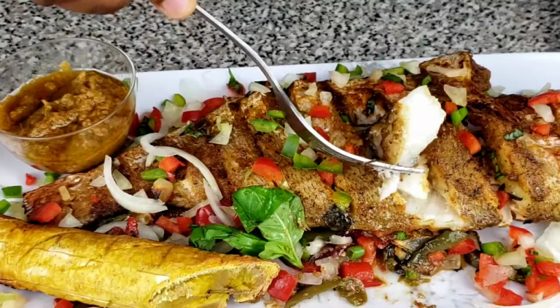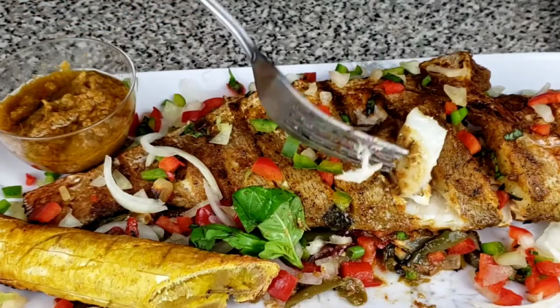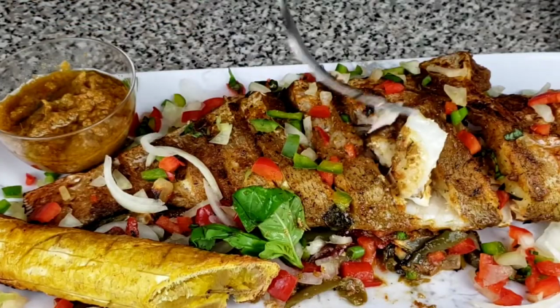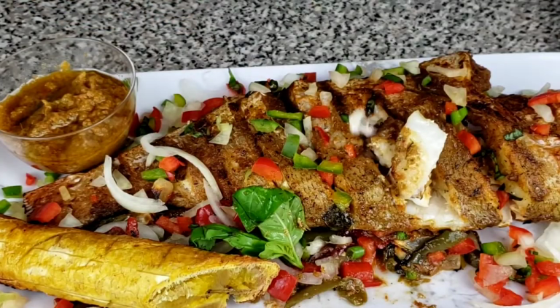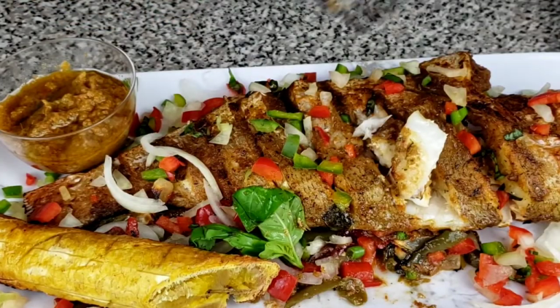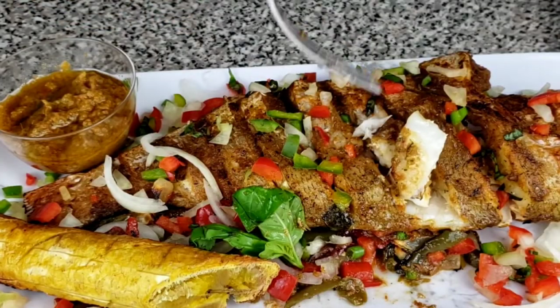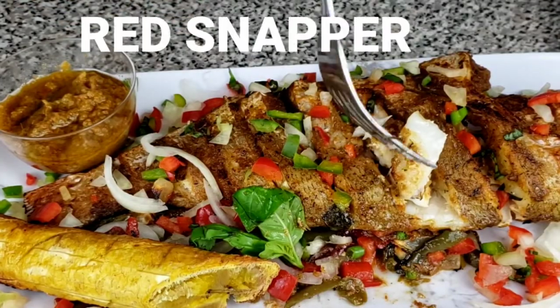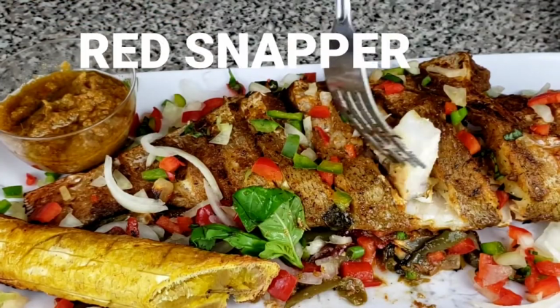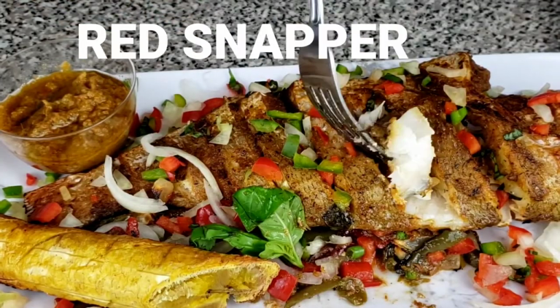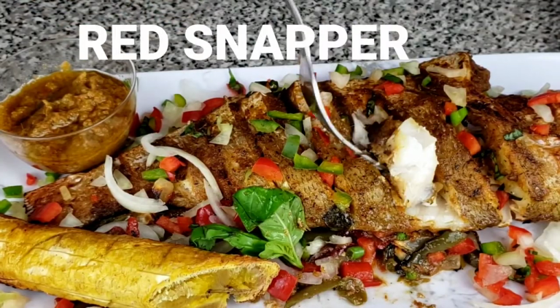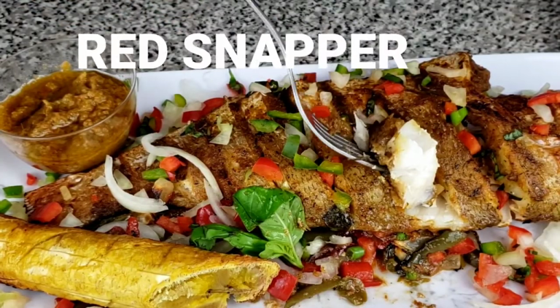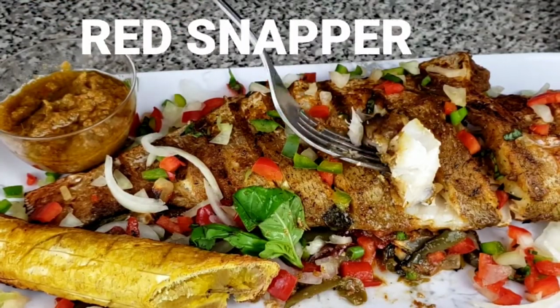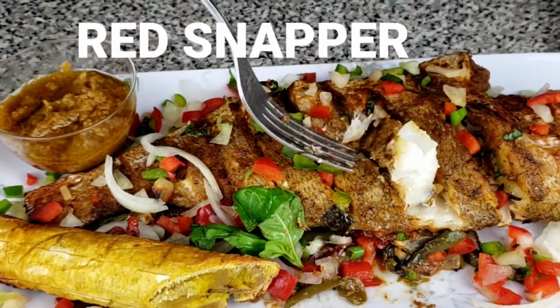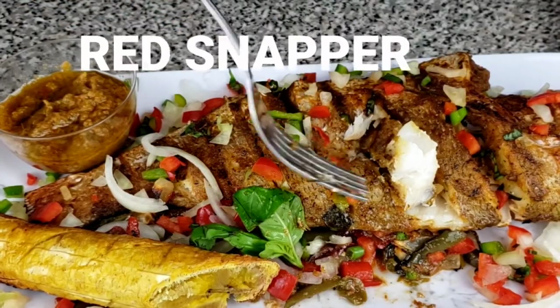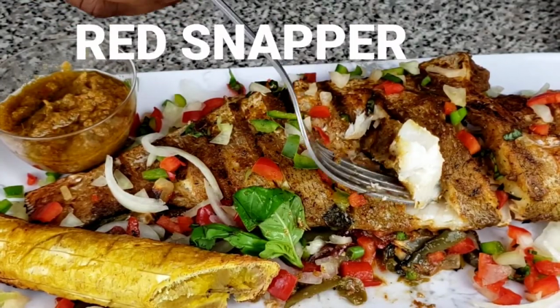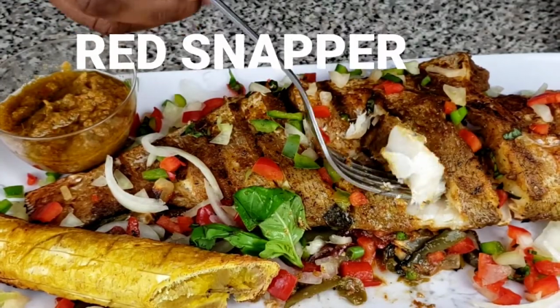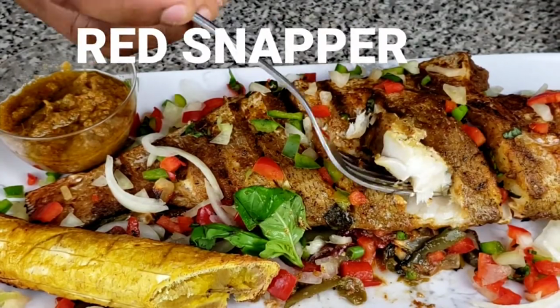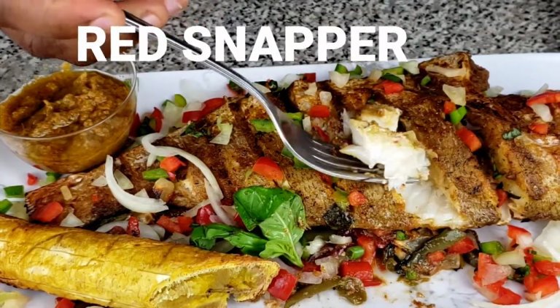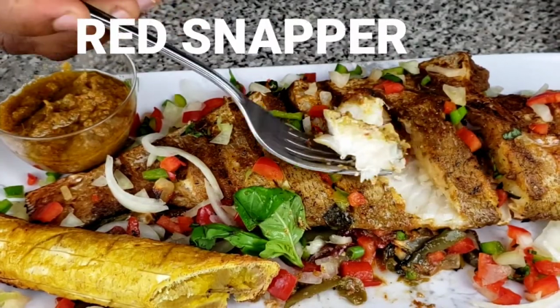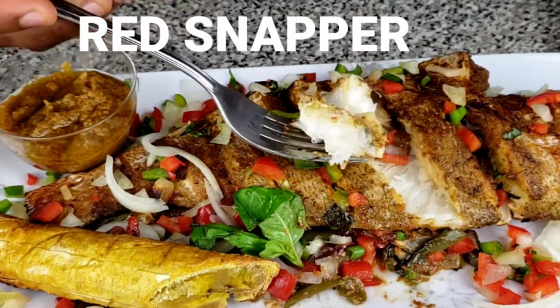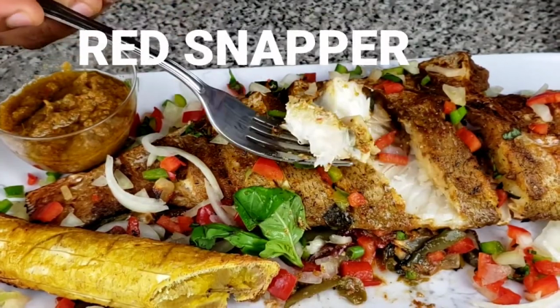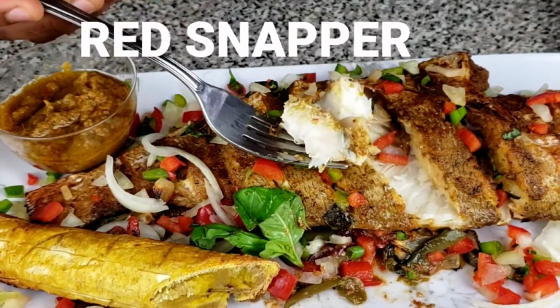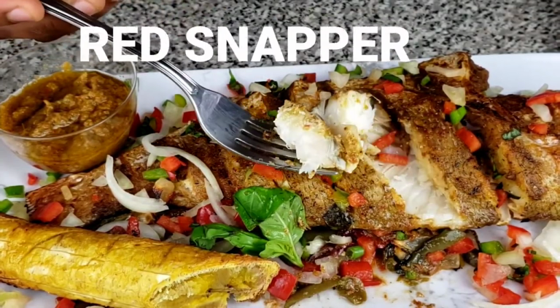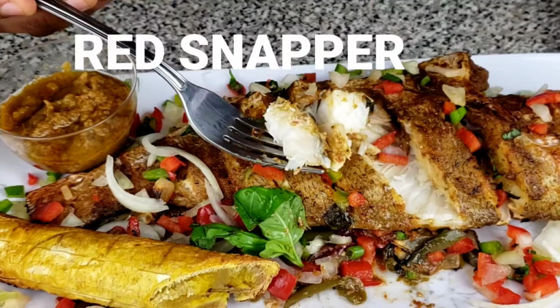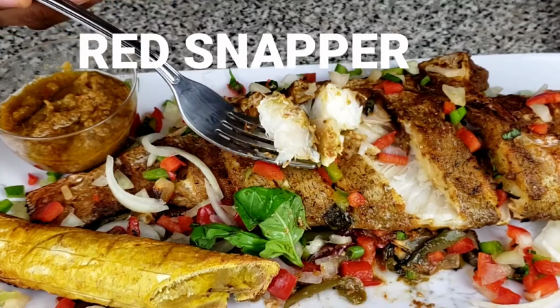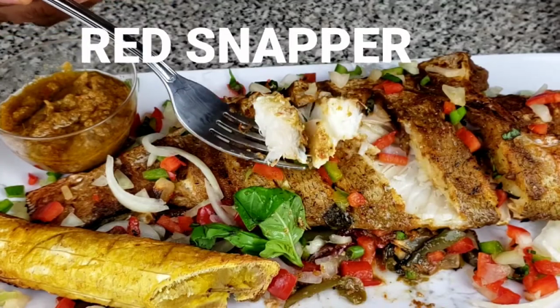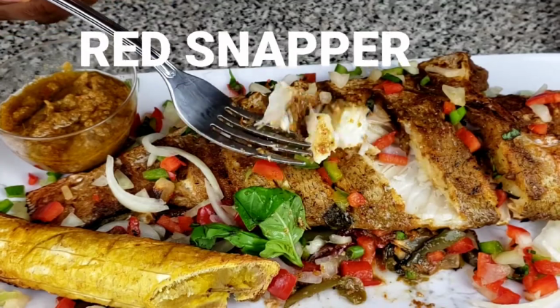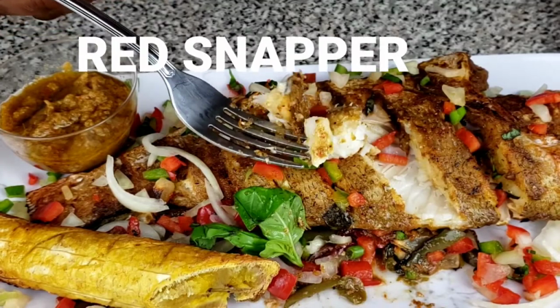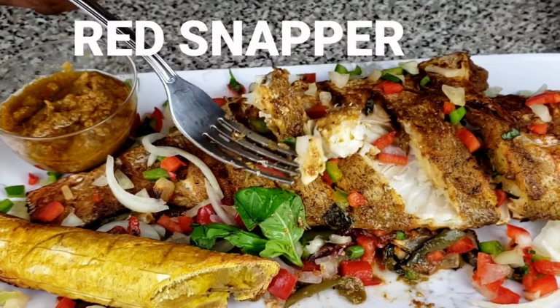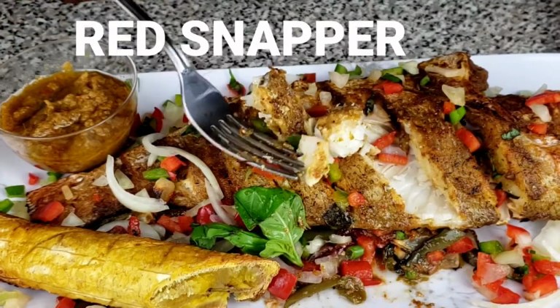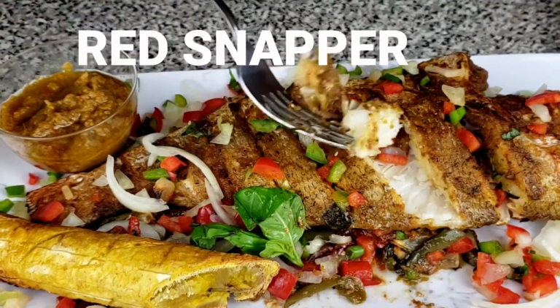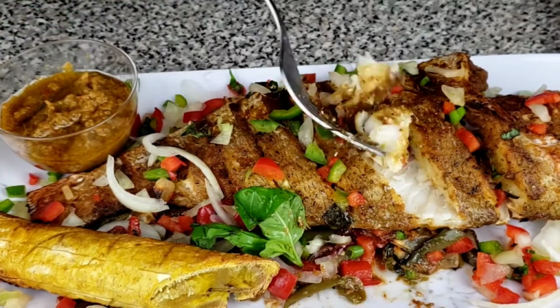So today fam, we're going to be doing this juicy red snapper fish. Let's get right into the recipe.